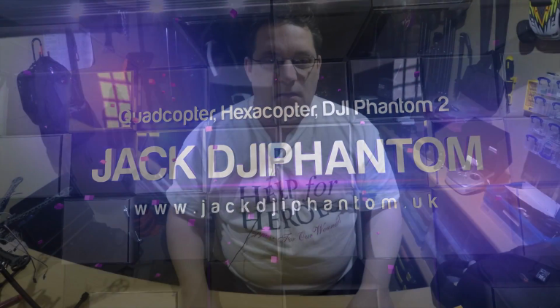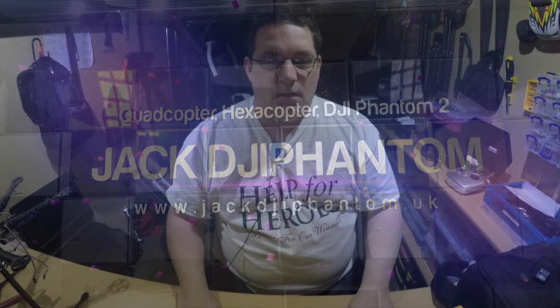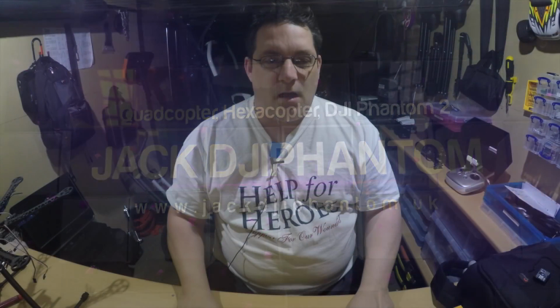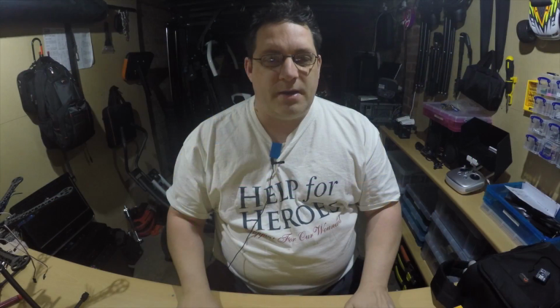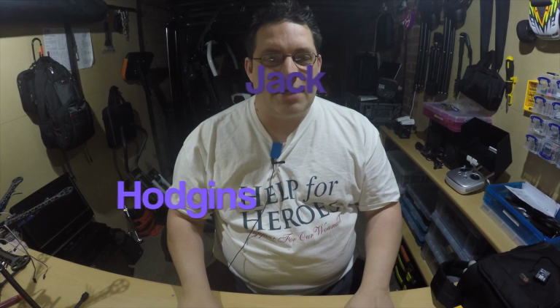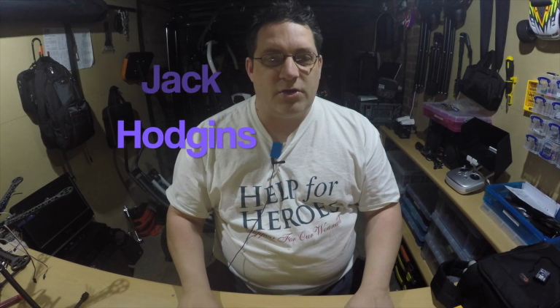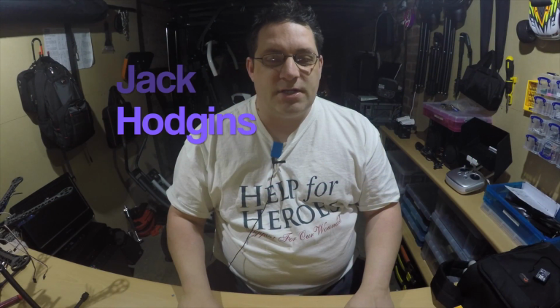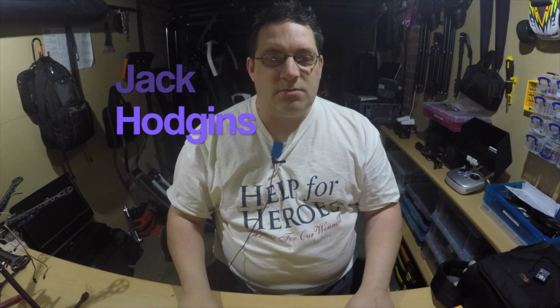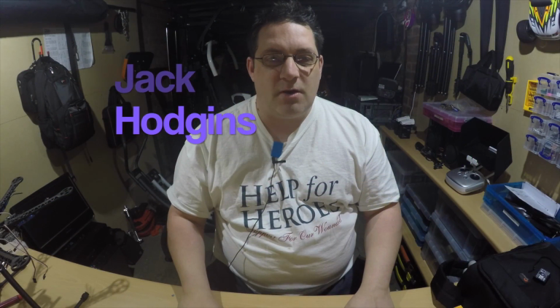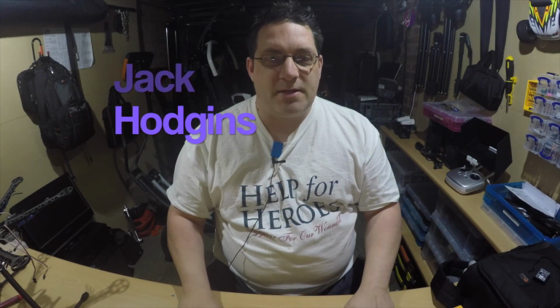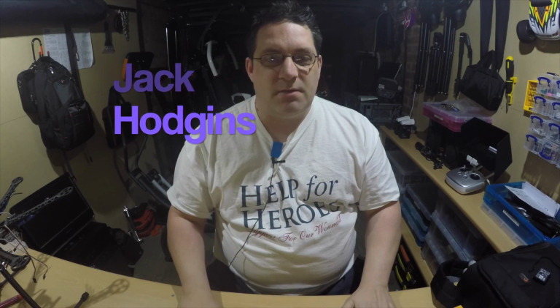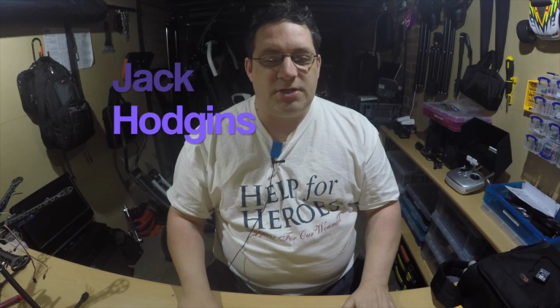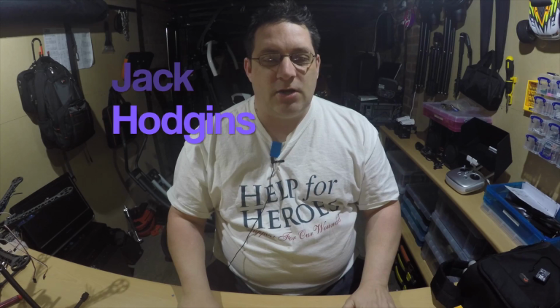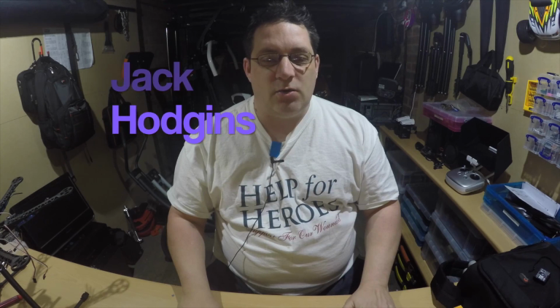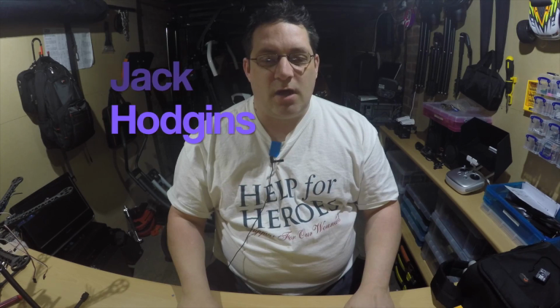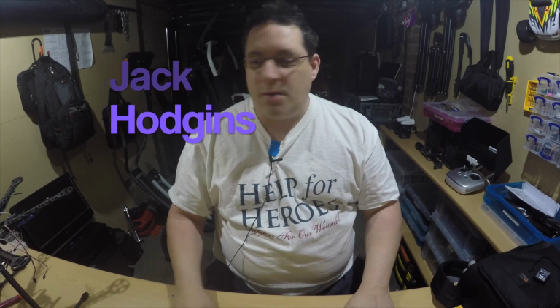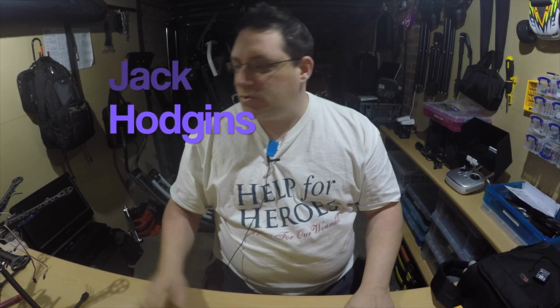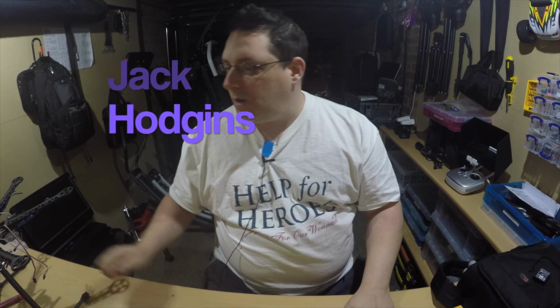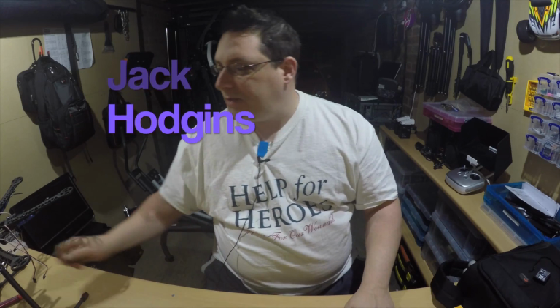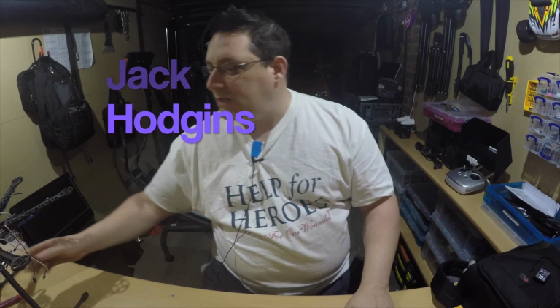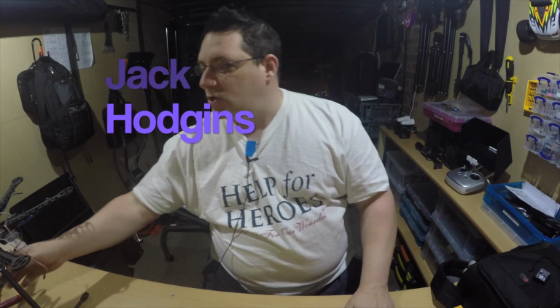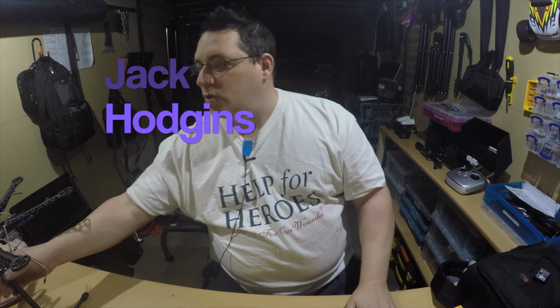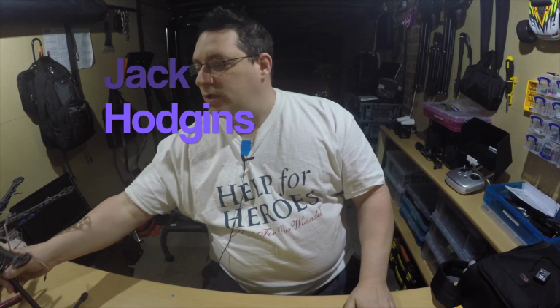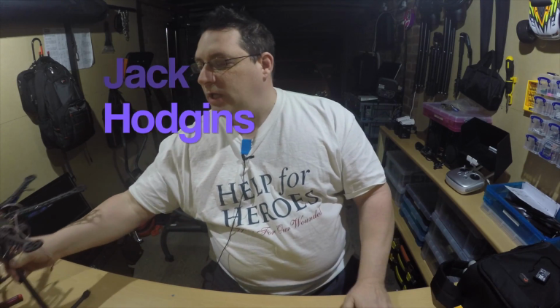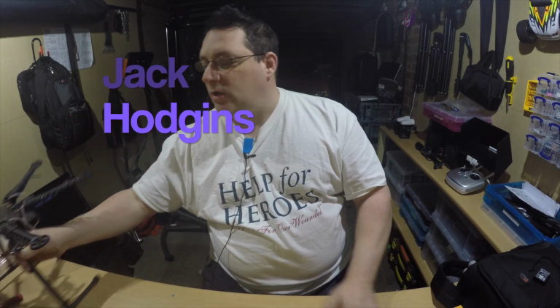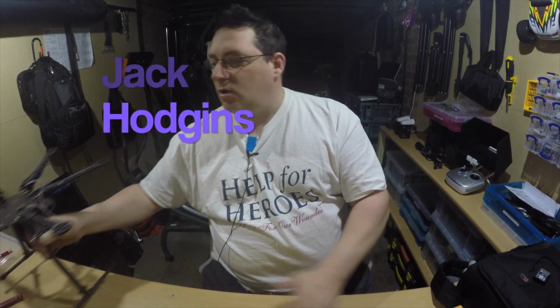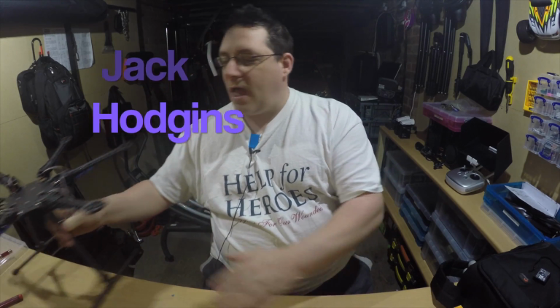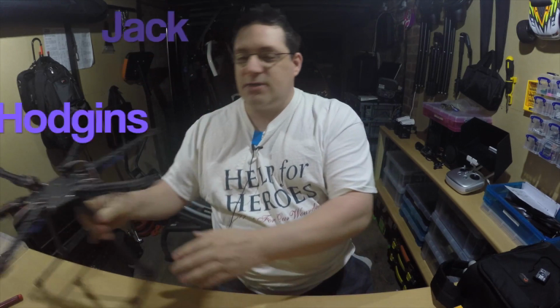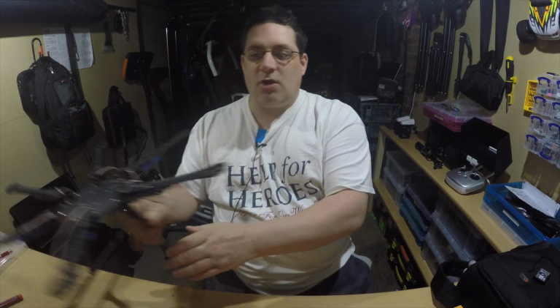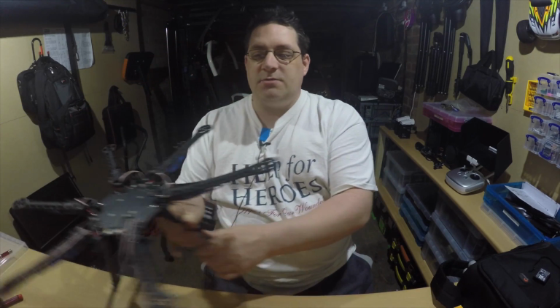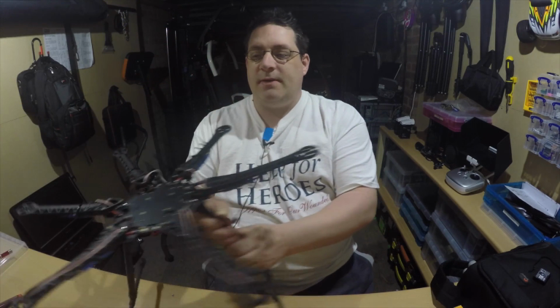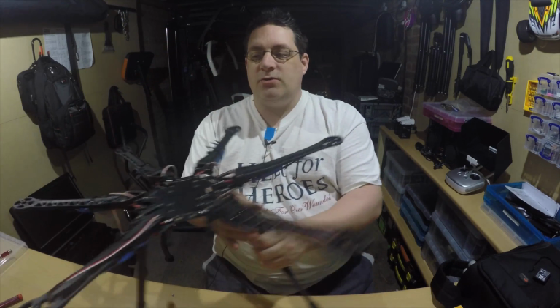Hi, my name is Jack Codgins. Welcome back to my channel. We're doing an update on the hexacopter build.